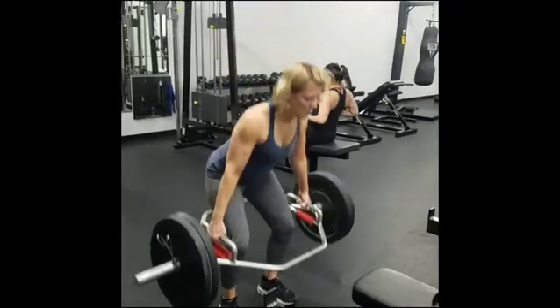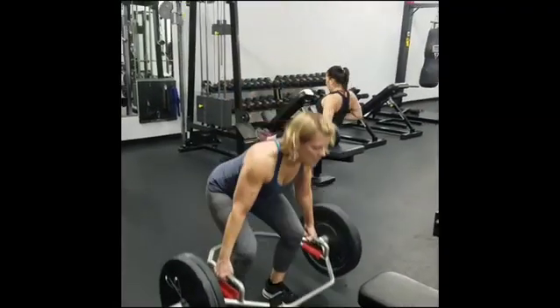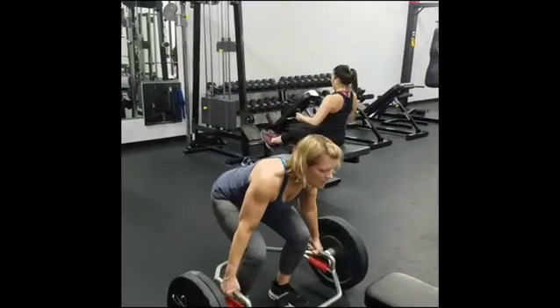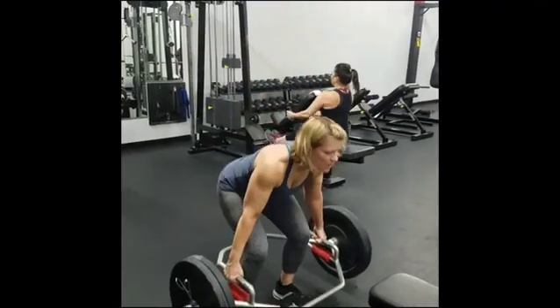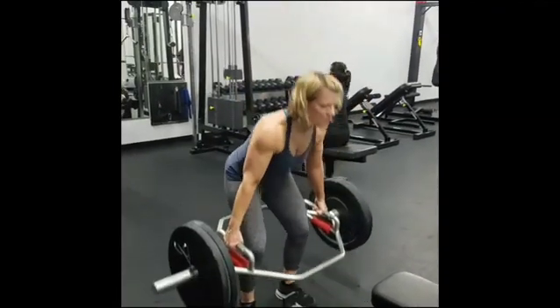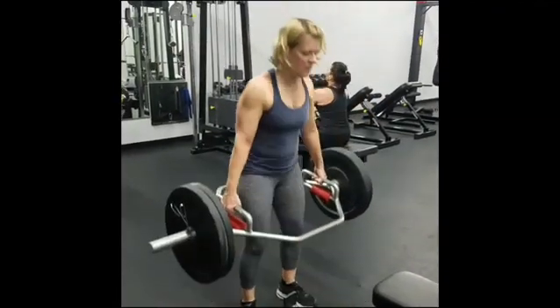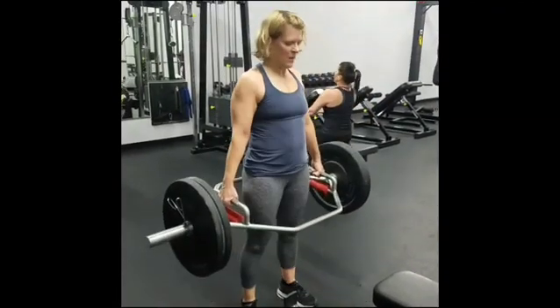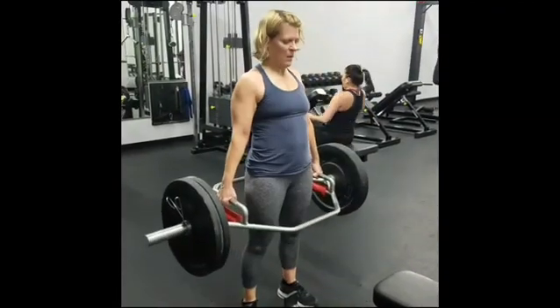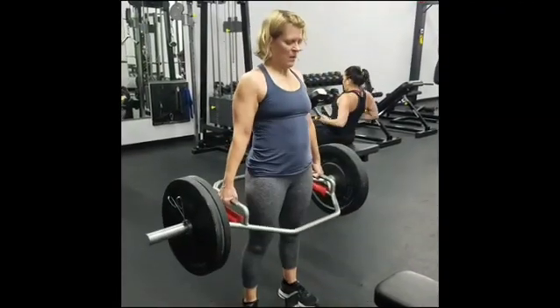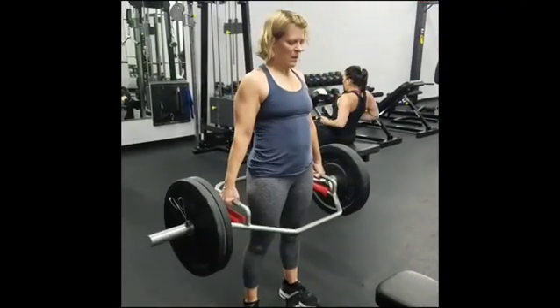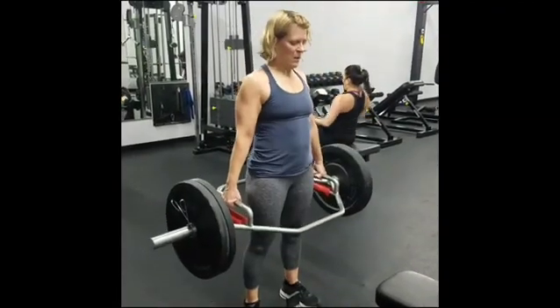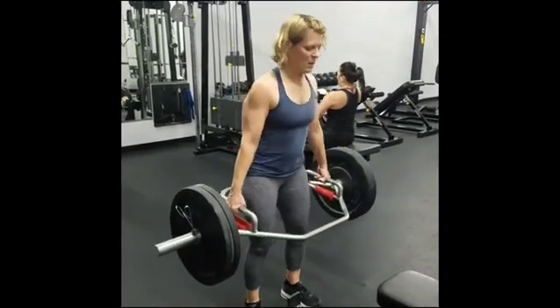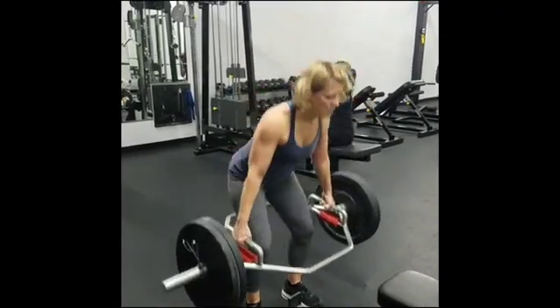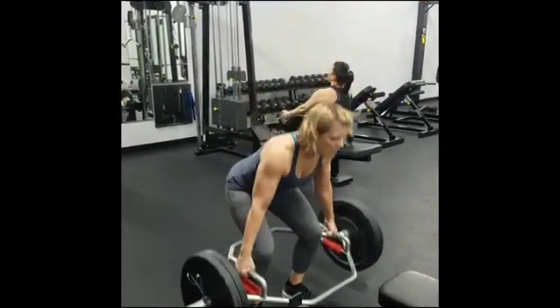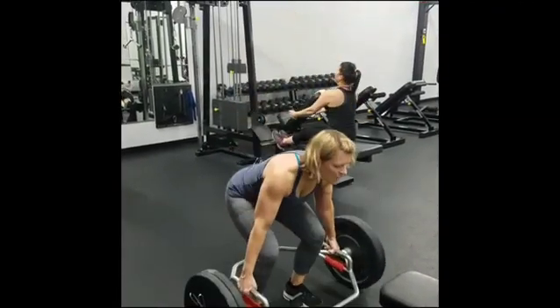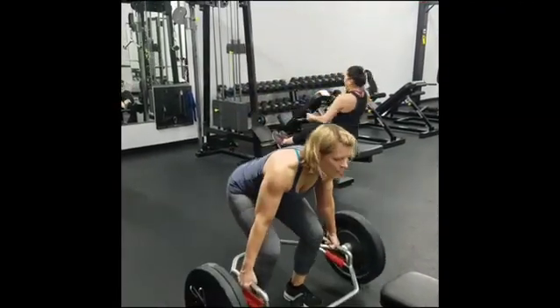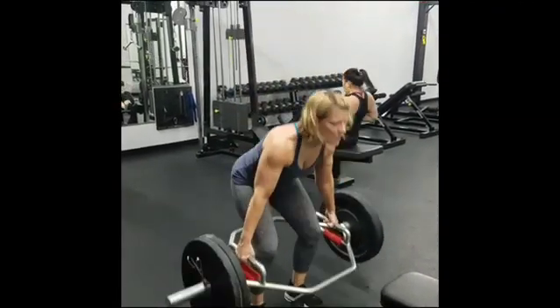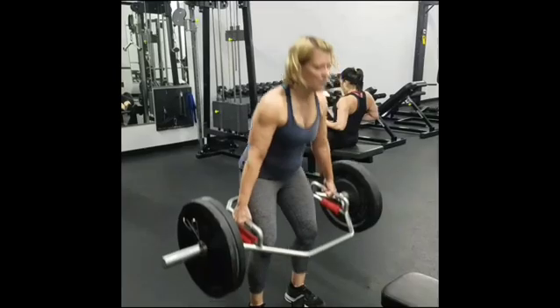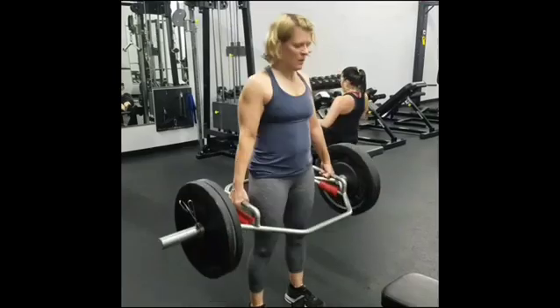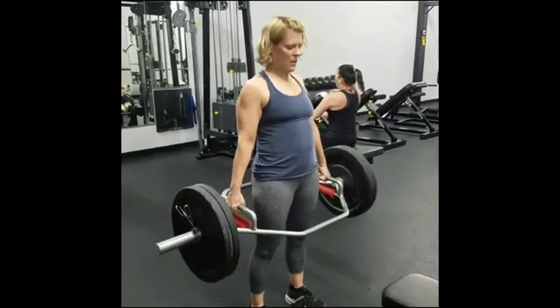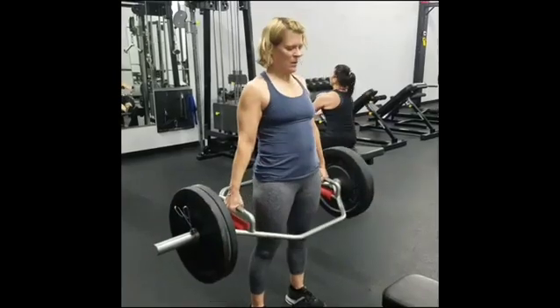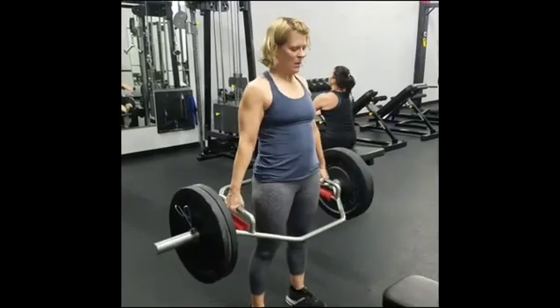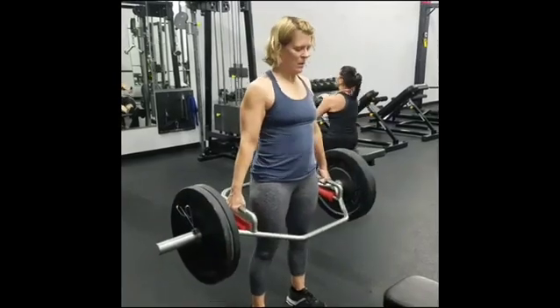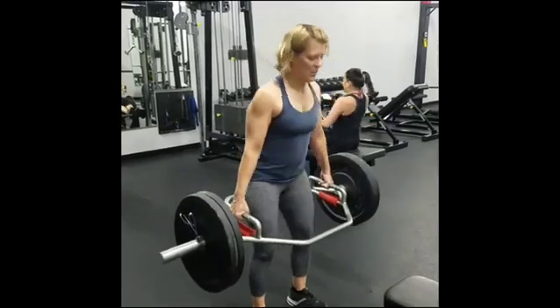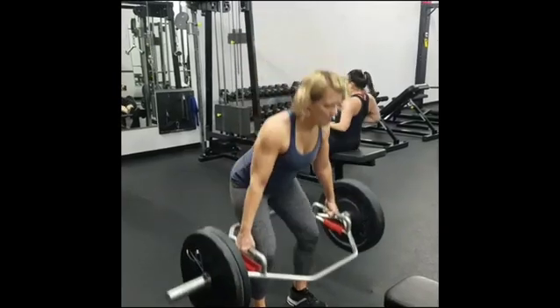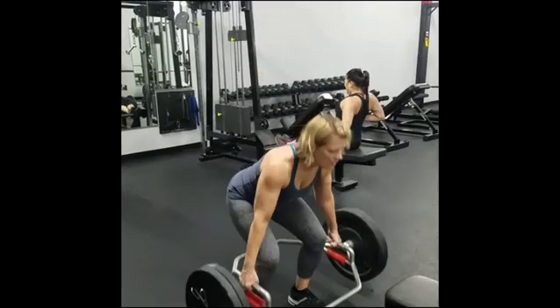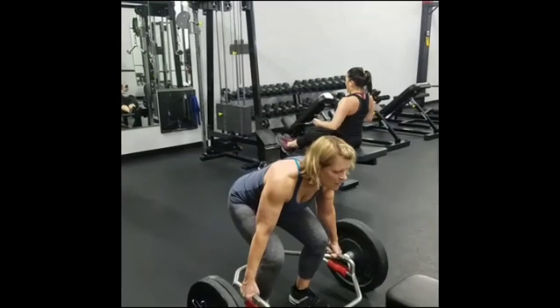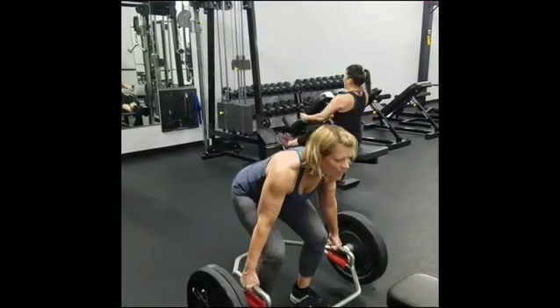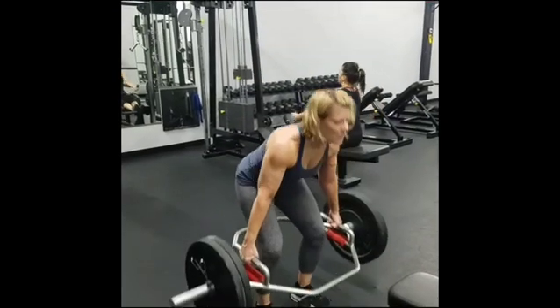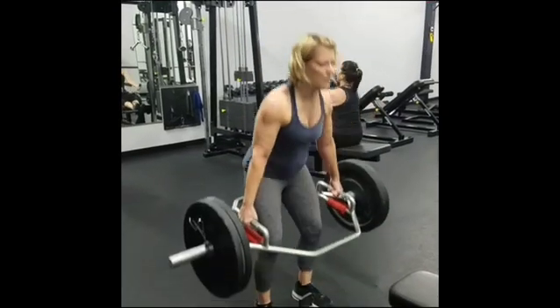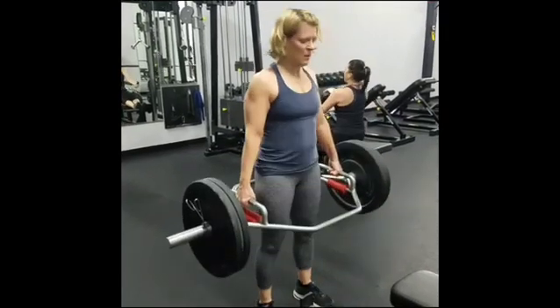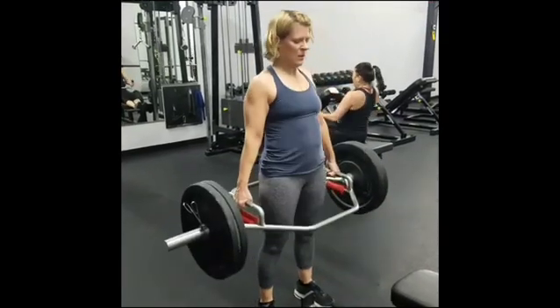Yep, you're gonna squeeze the glutes at the top. Keep the shoulders down and back like that. That's perfect.